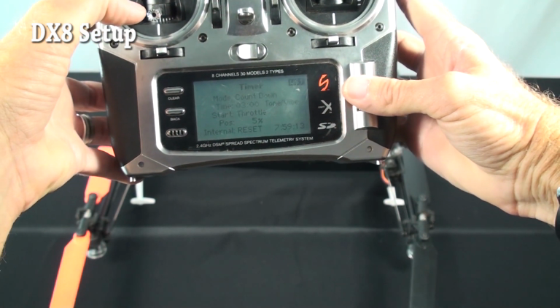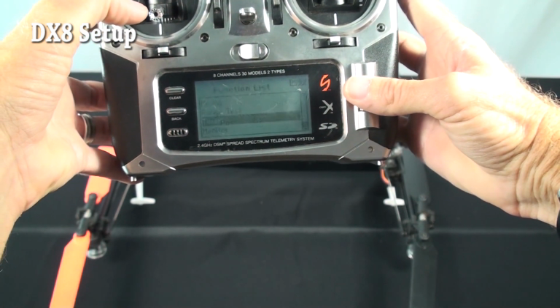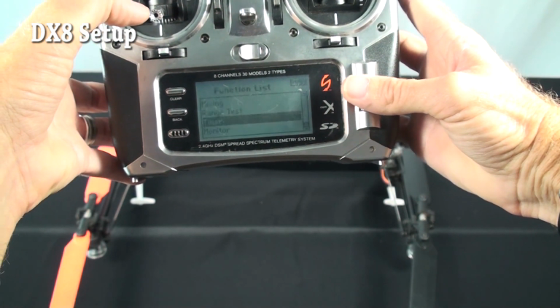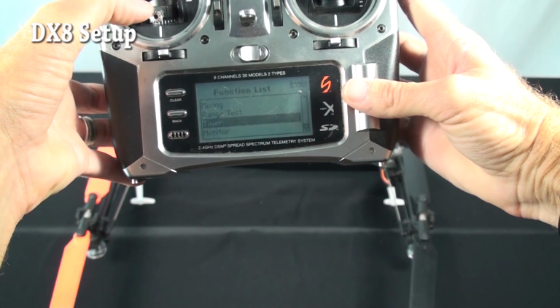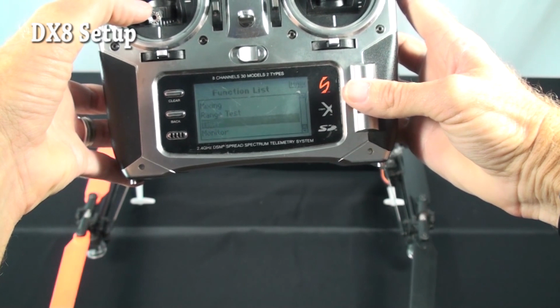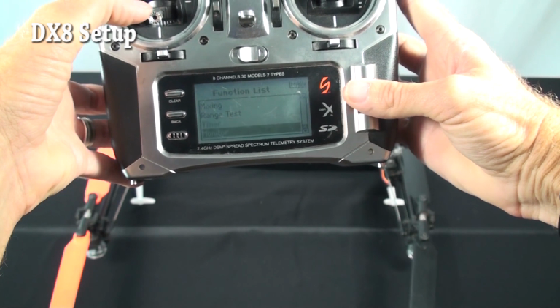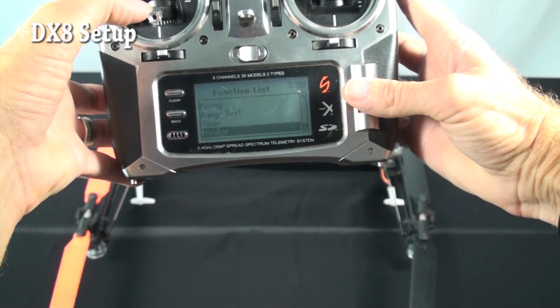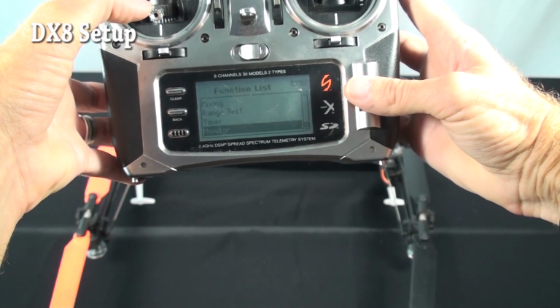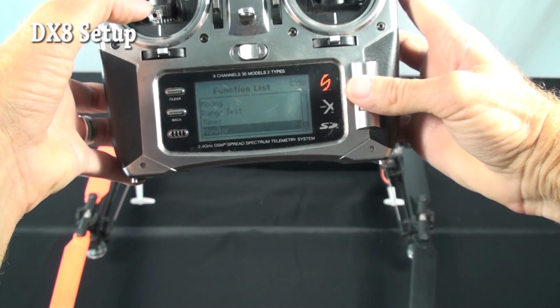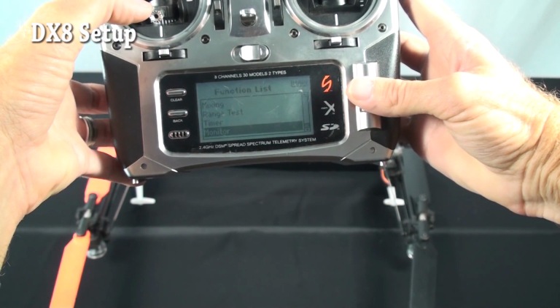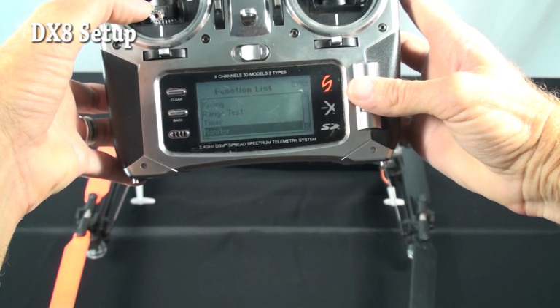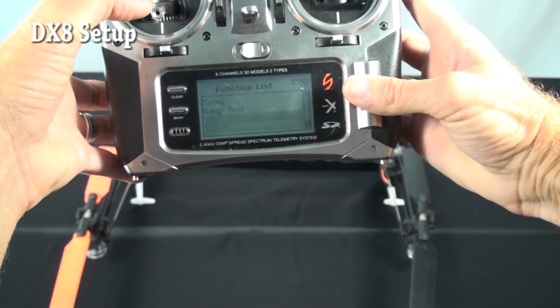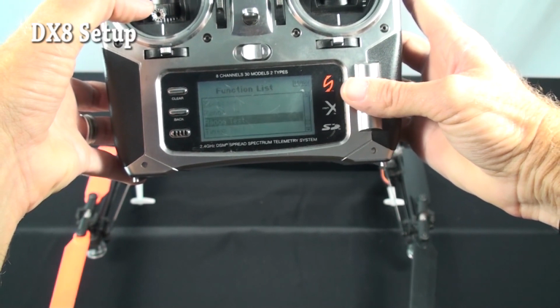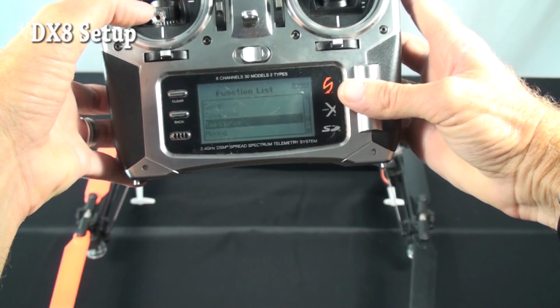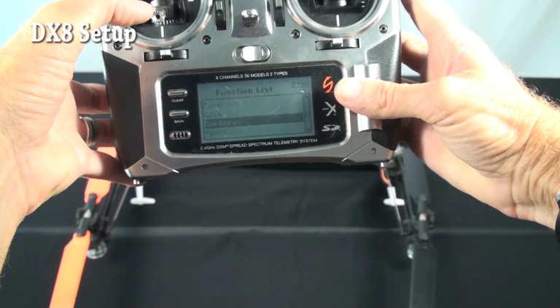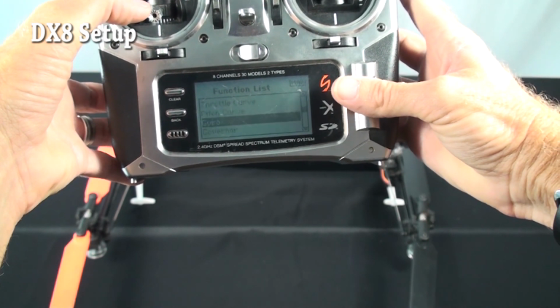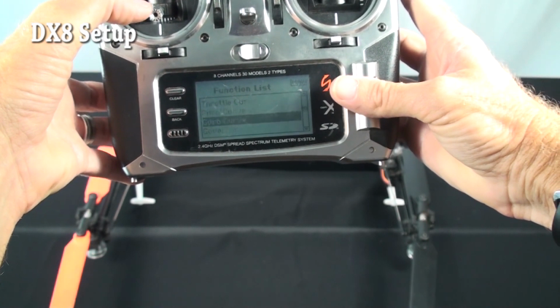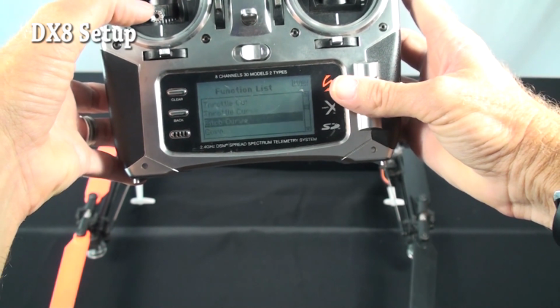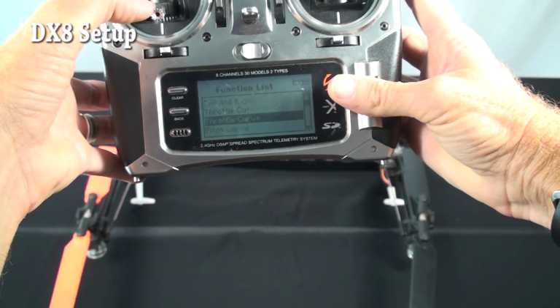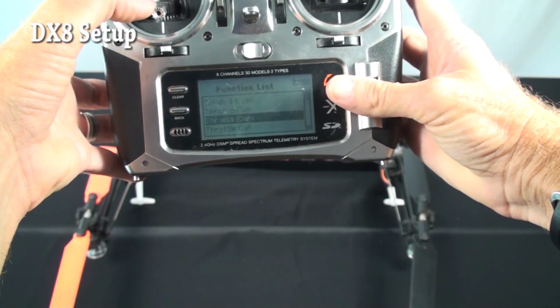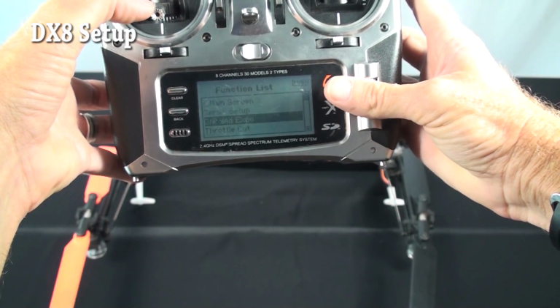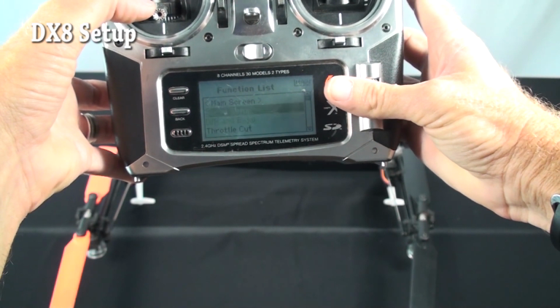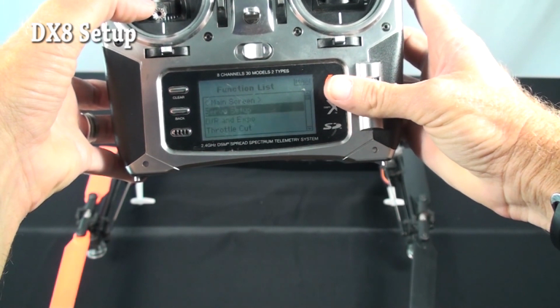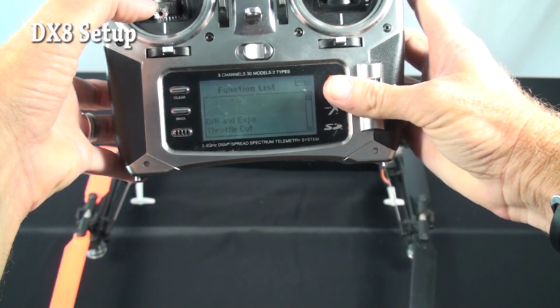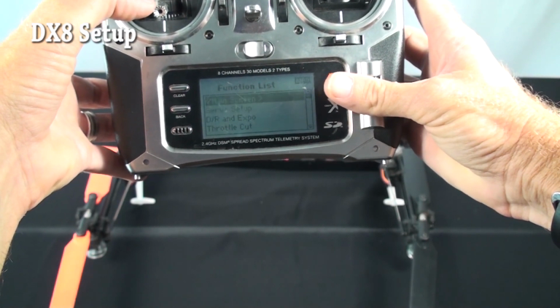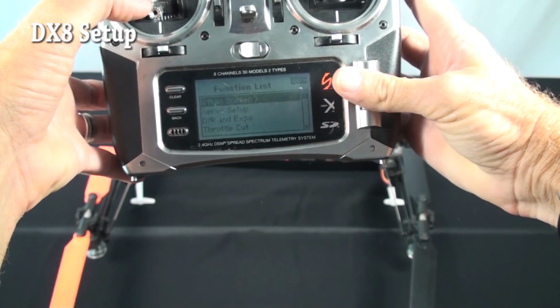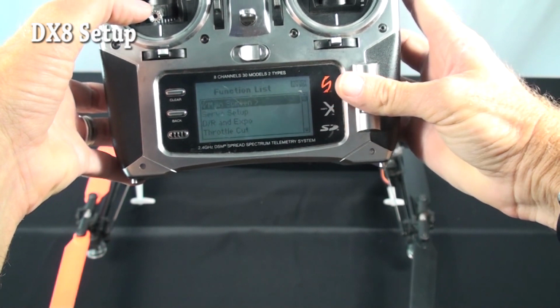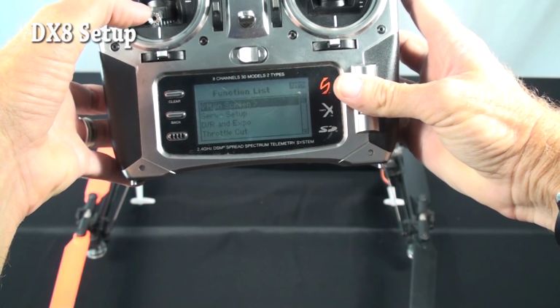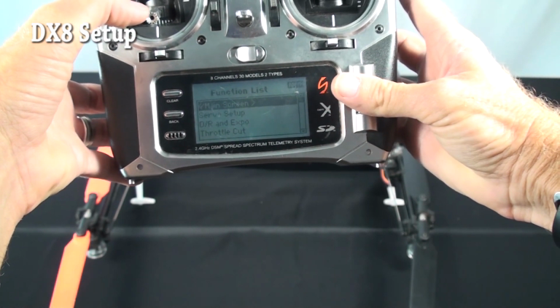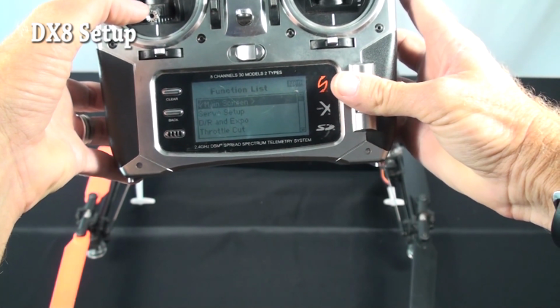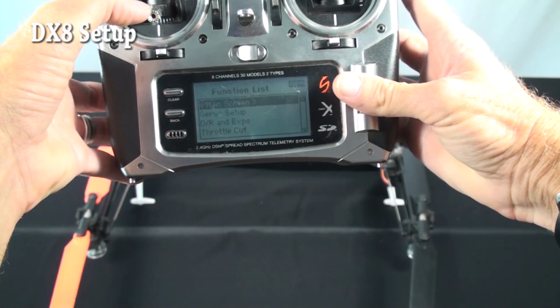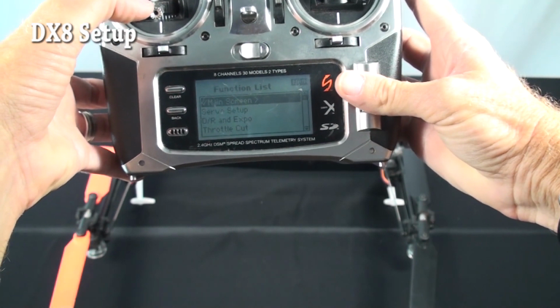You just set a timer if you want to set a timer. Monitor, anything else — and that's it, that's really all you need to set up in the DX8.